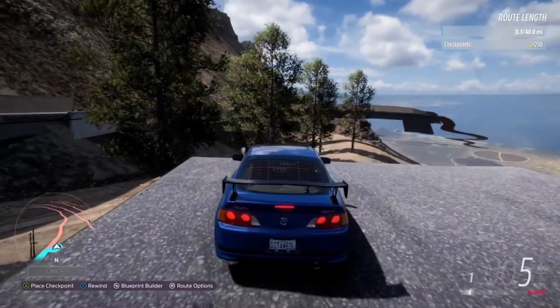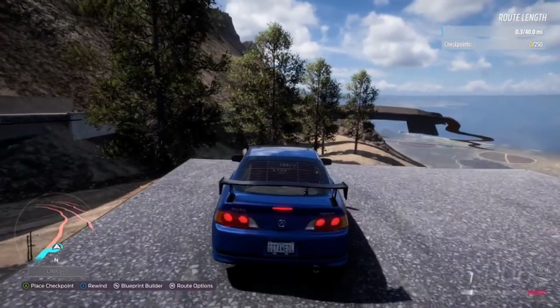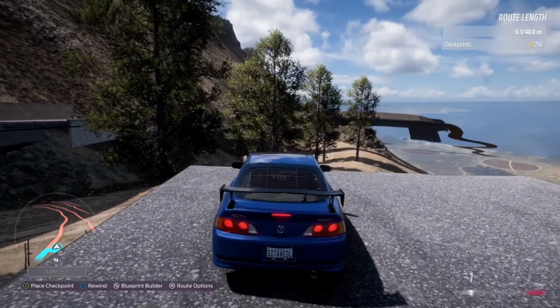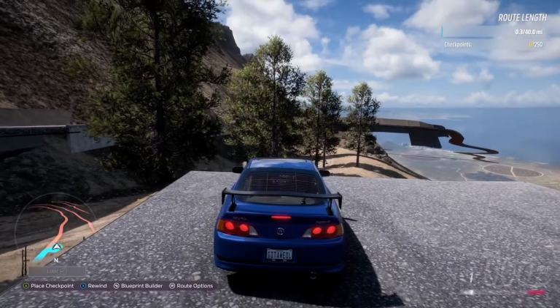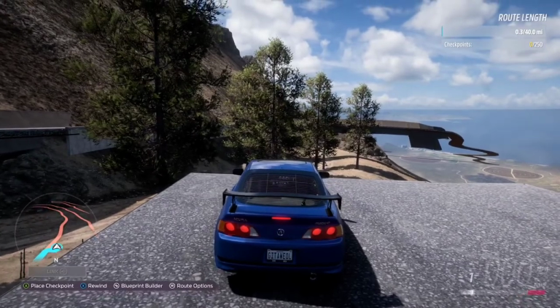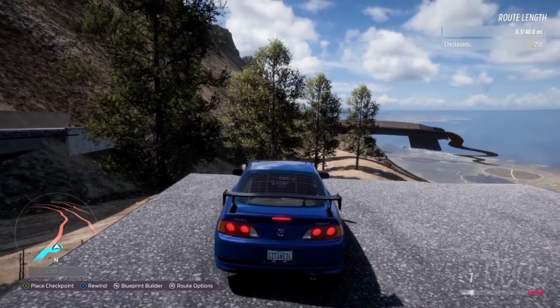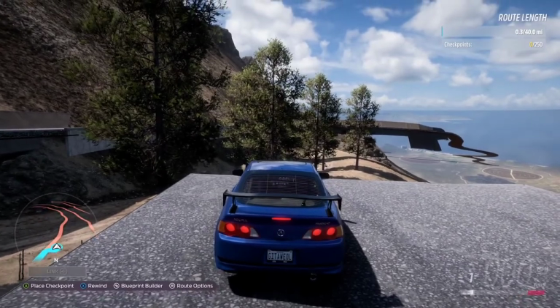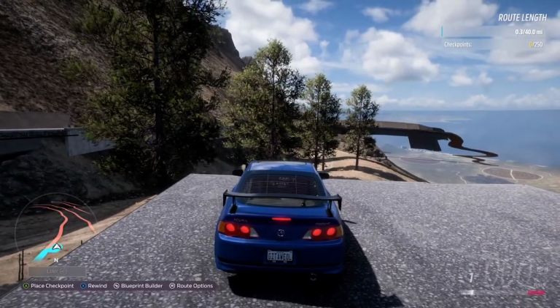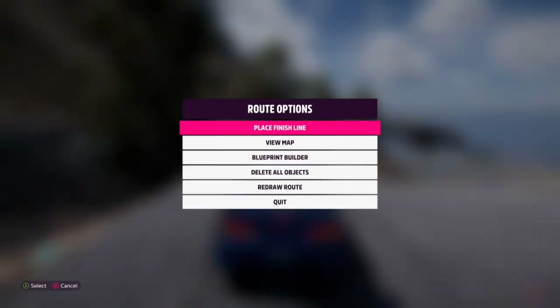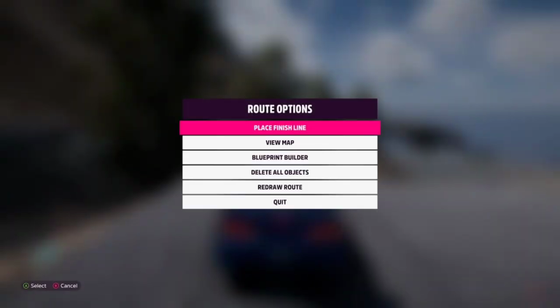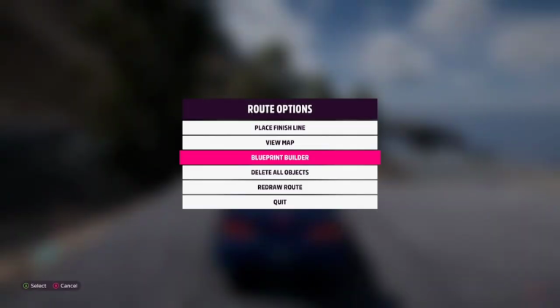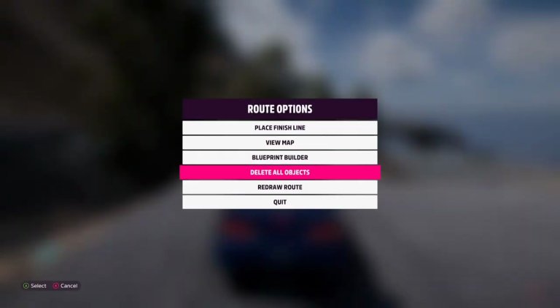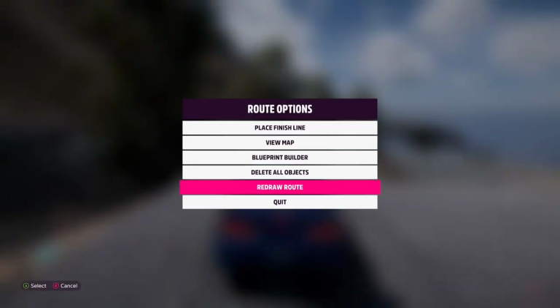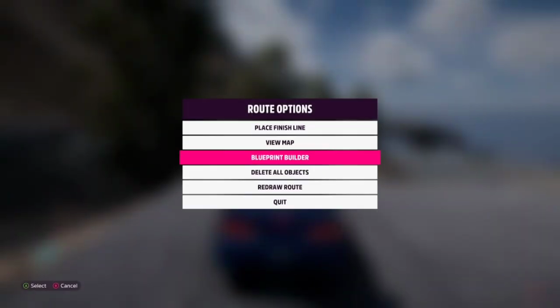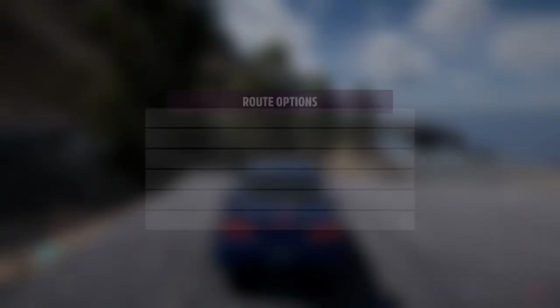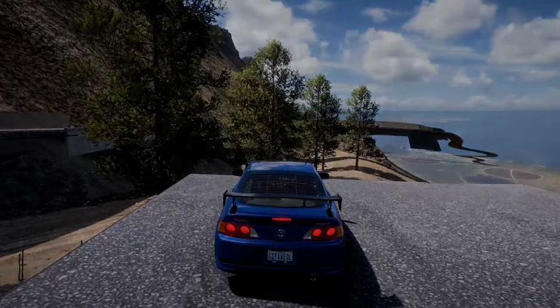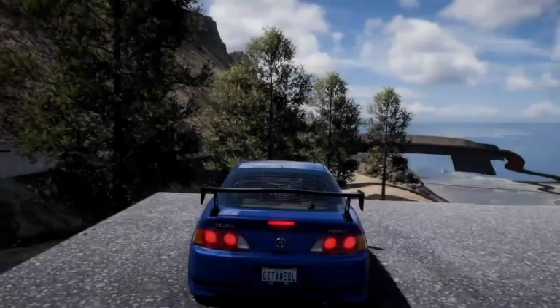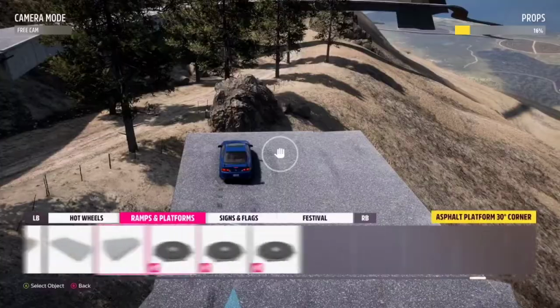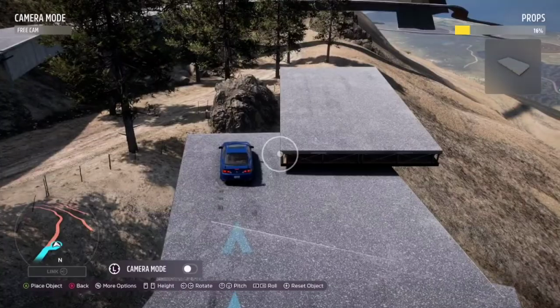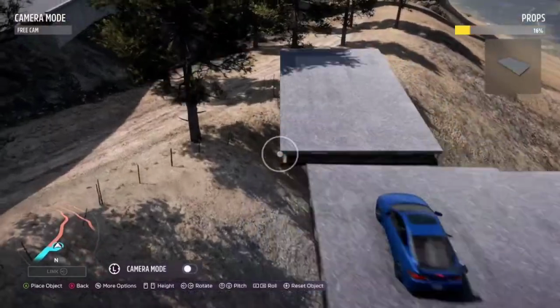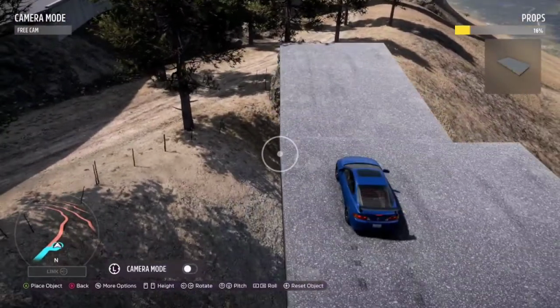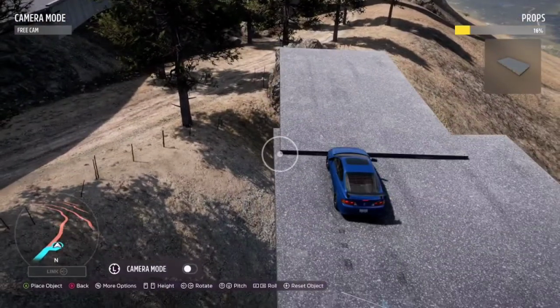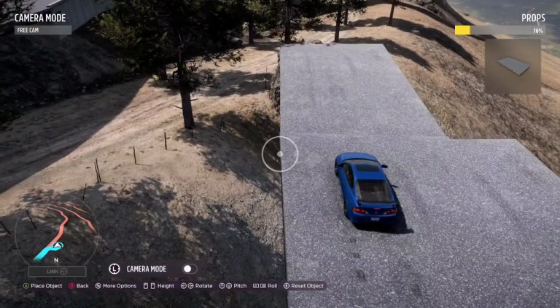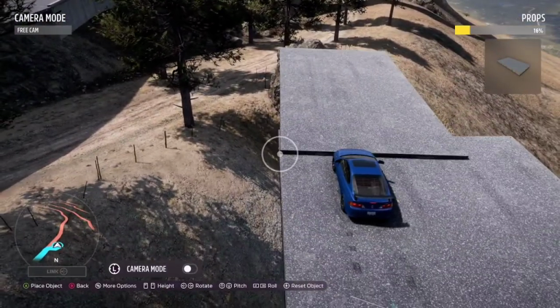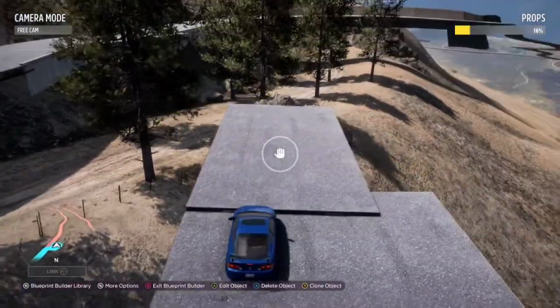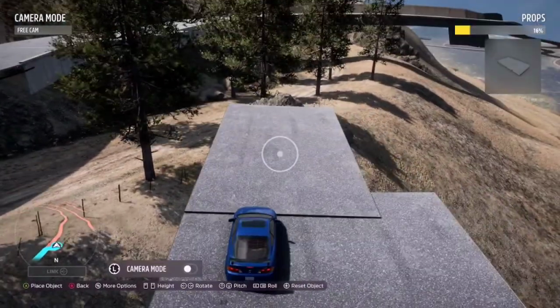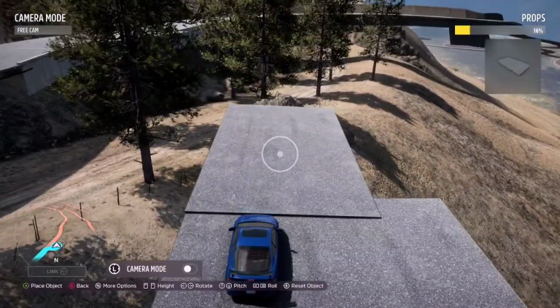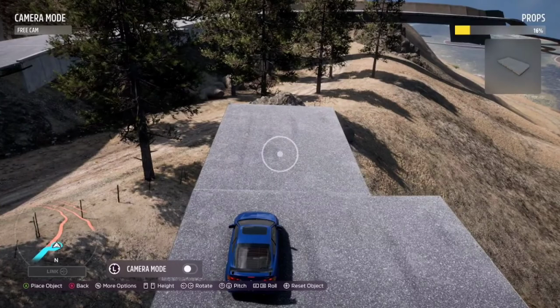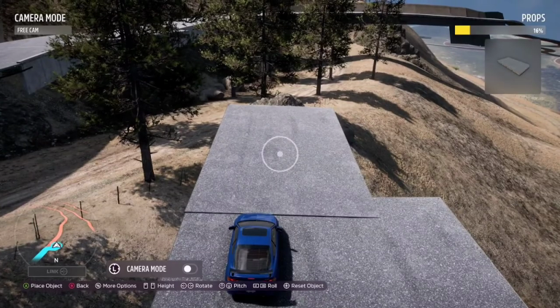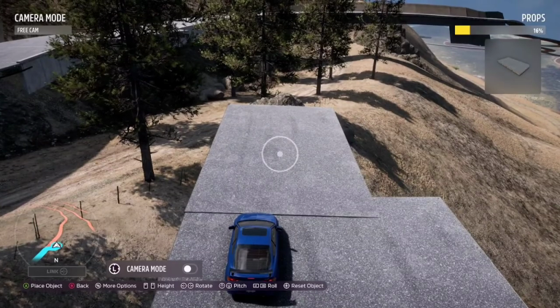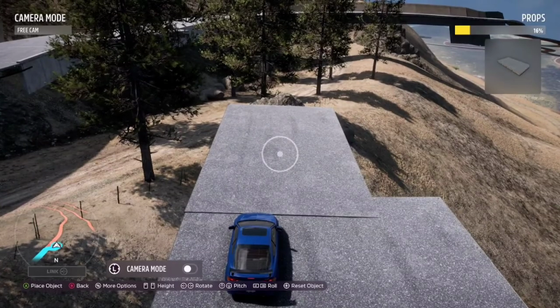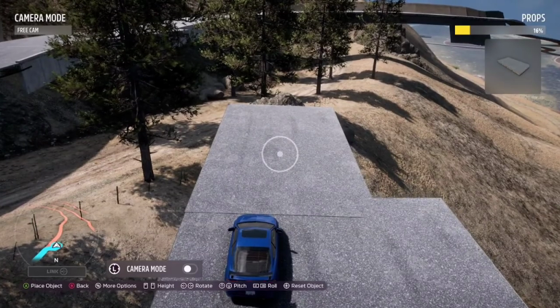You can also widen them a little bit, just as you saw earlier — just copy and paste, move the prop a little bit.